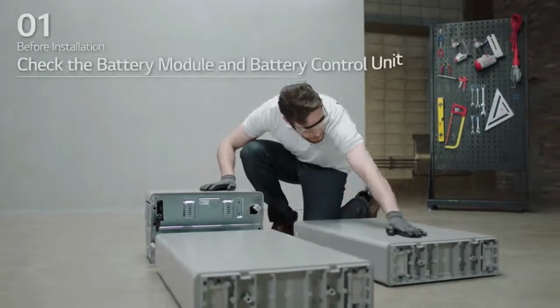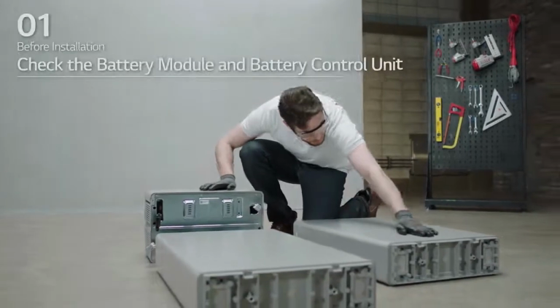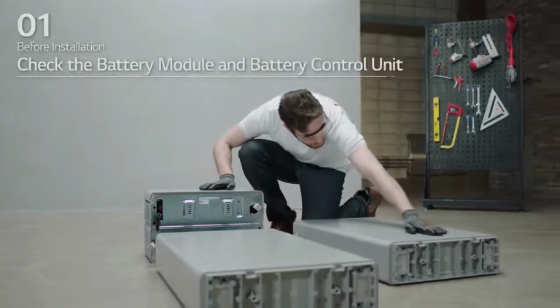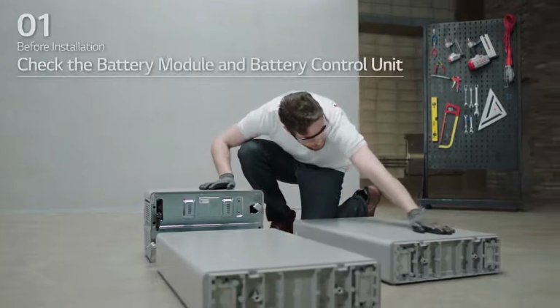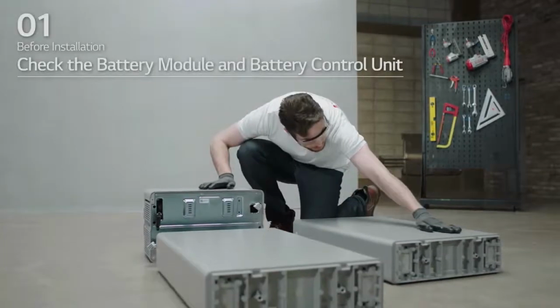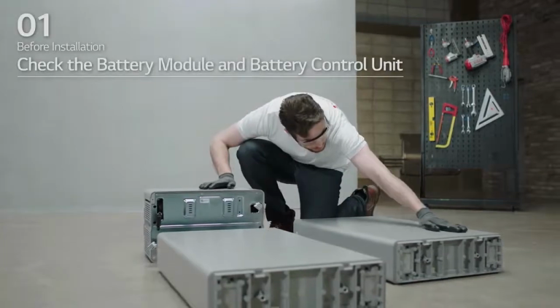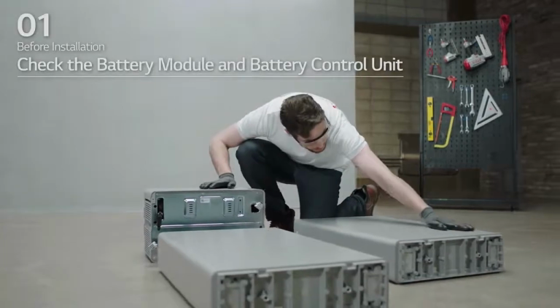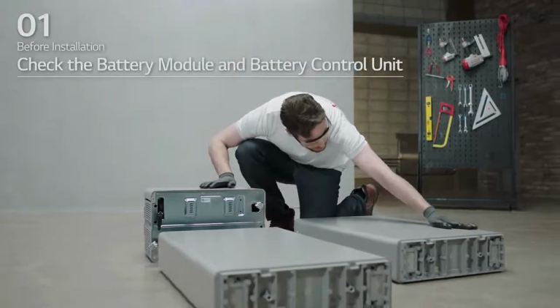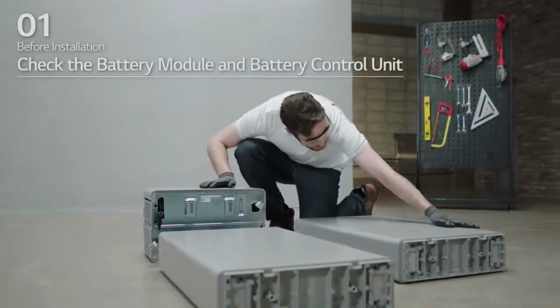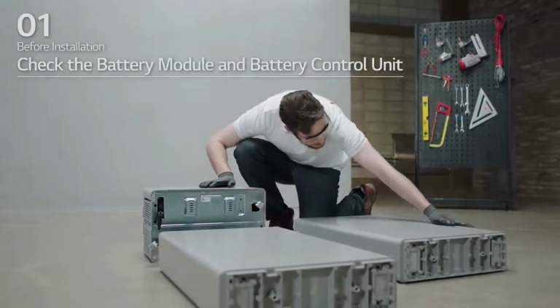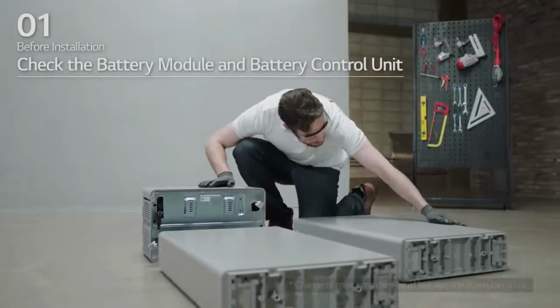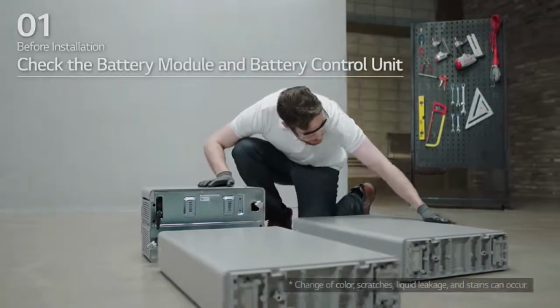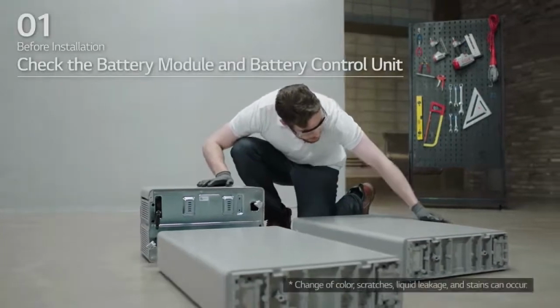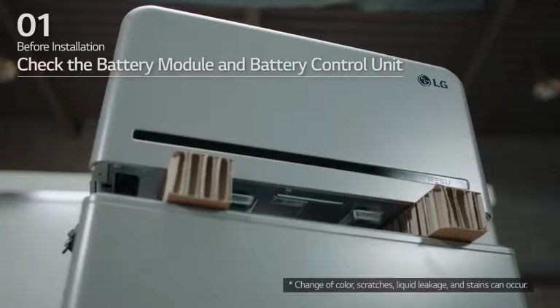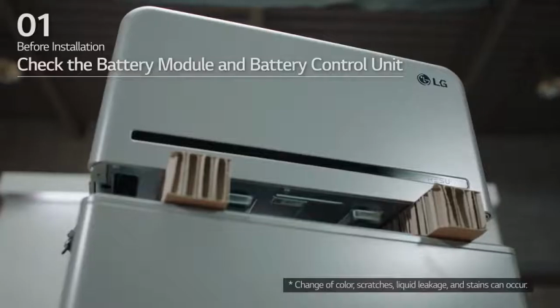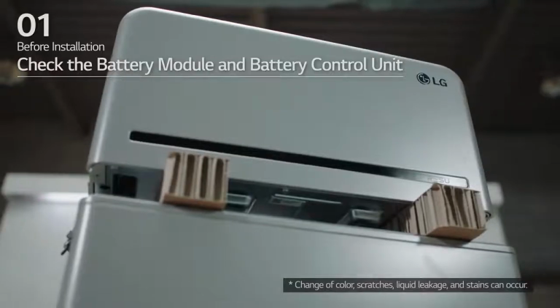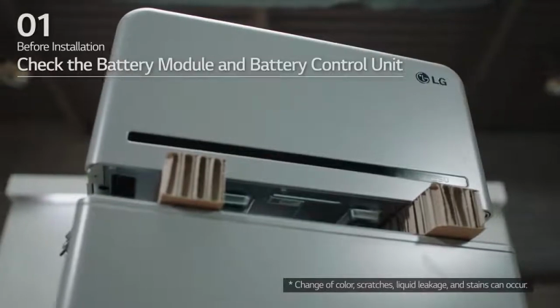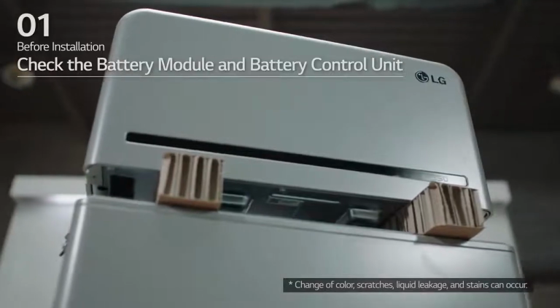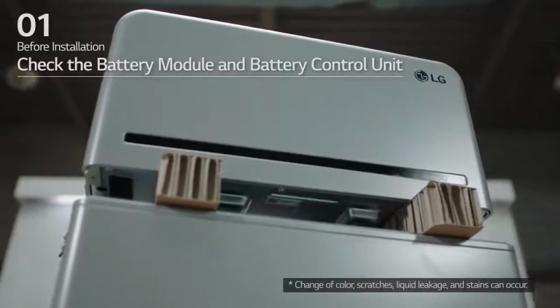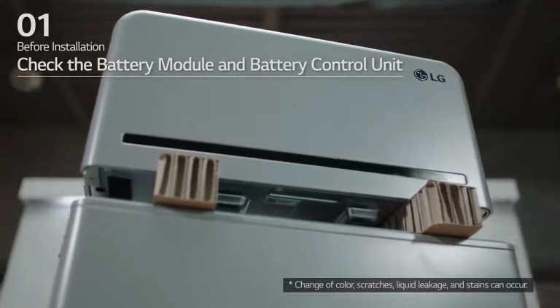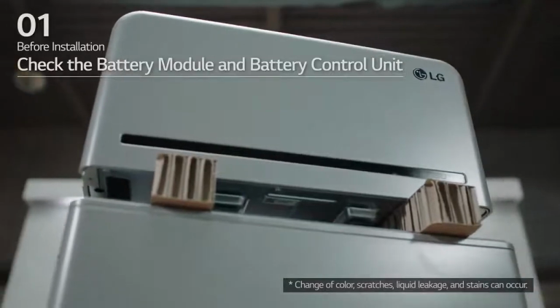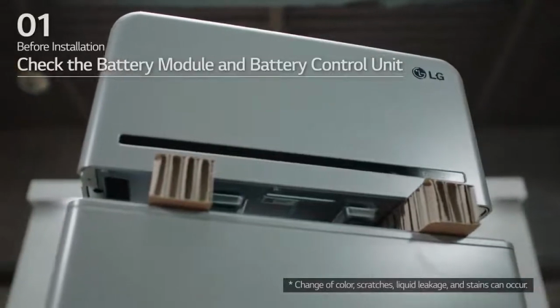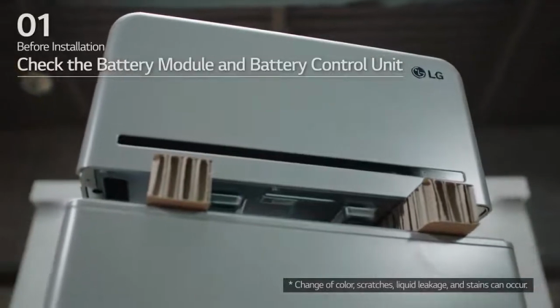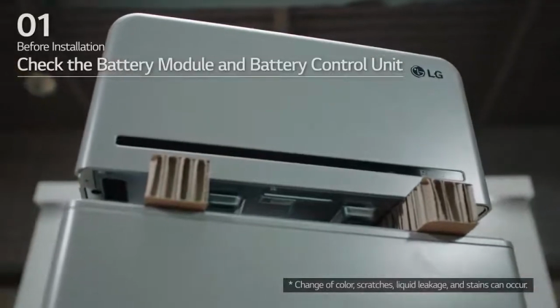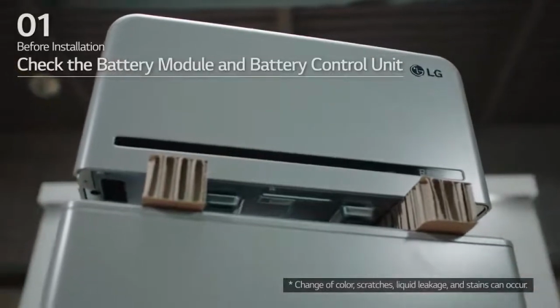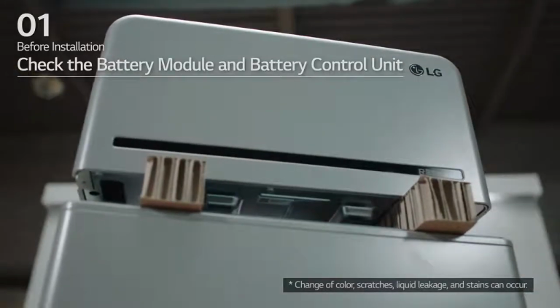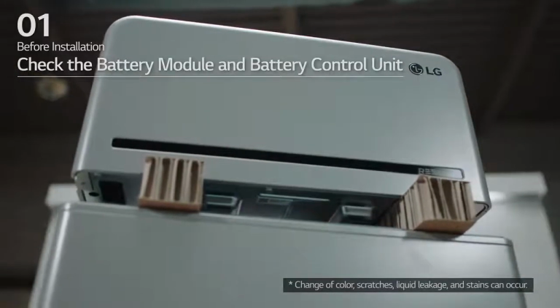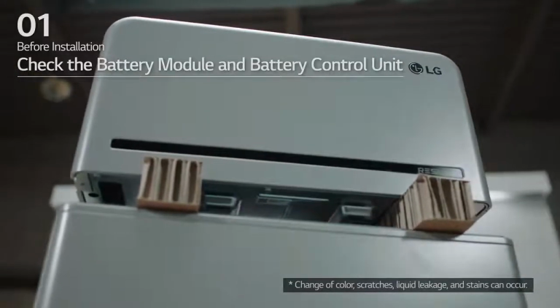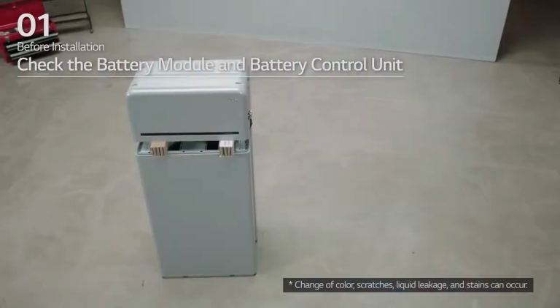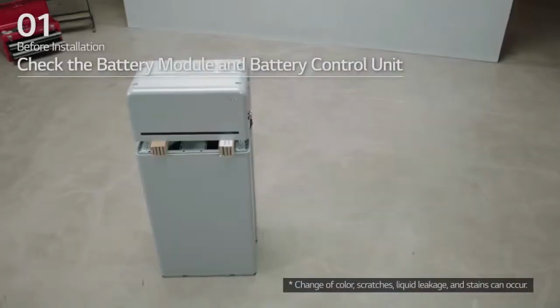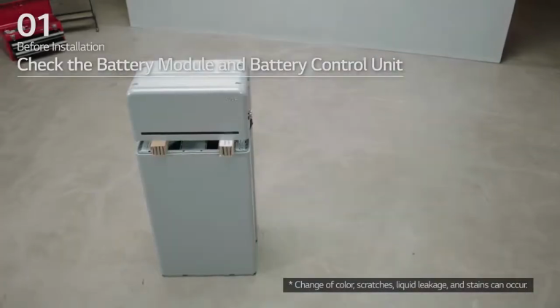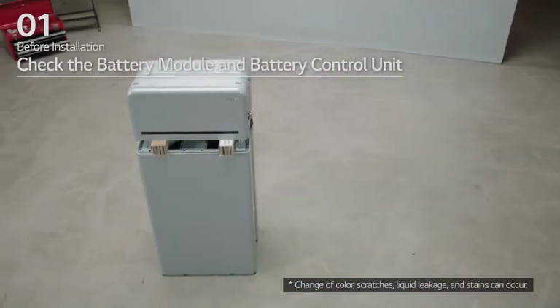When removing the battery modules and battery control unit, check whether they have any damage.